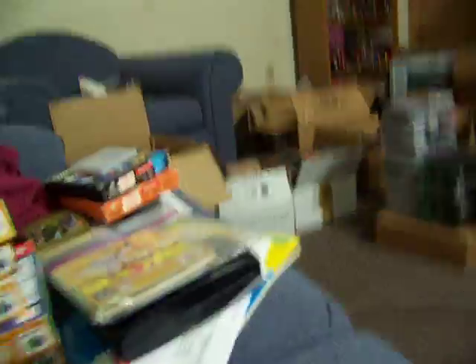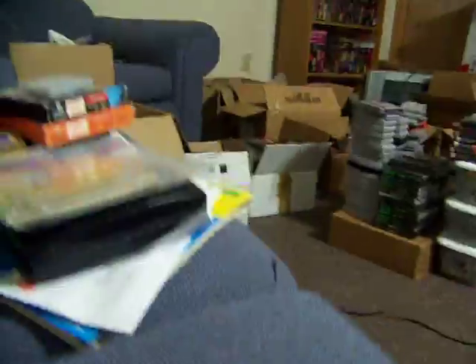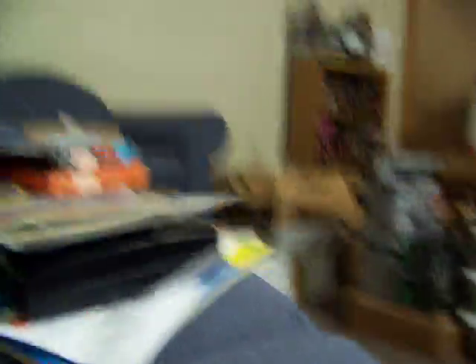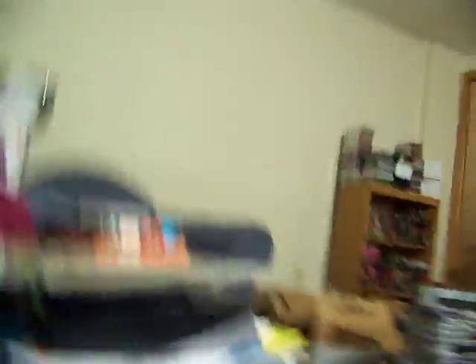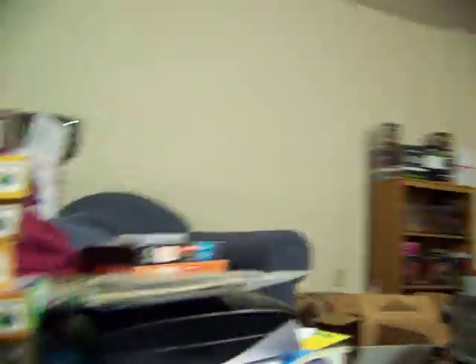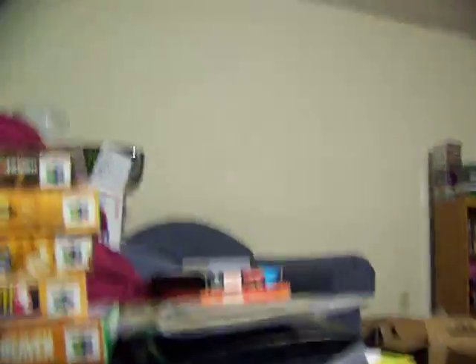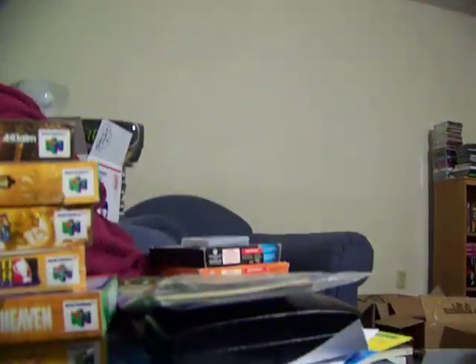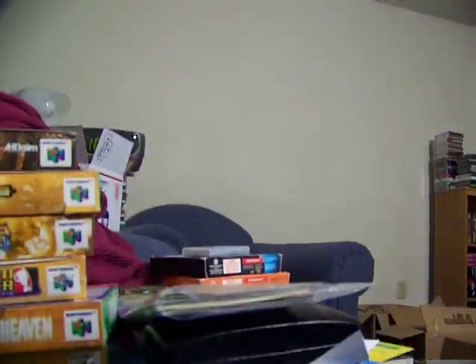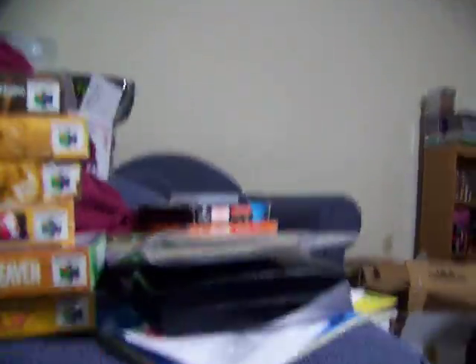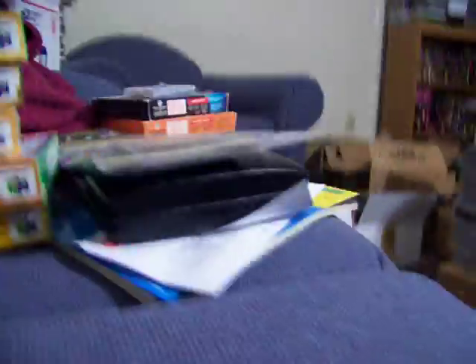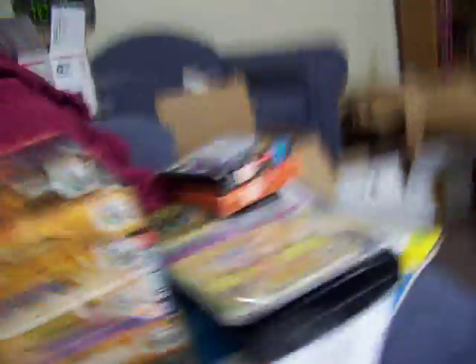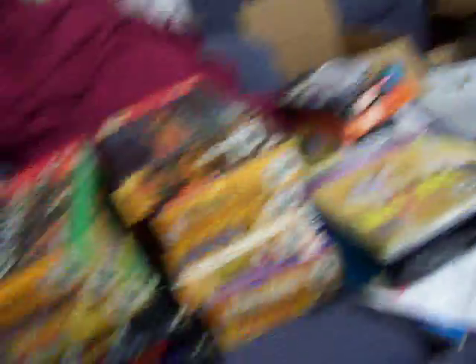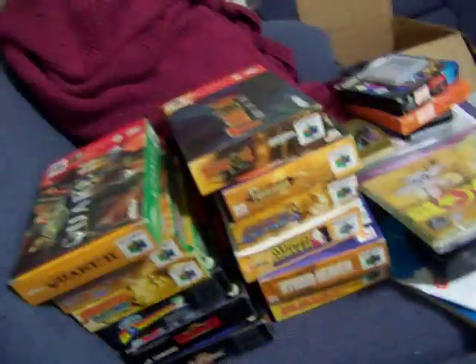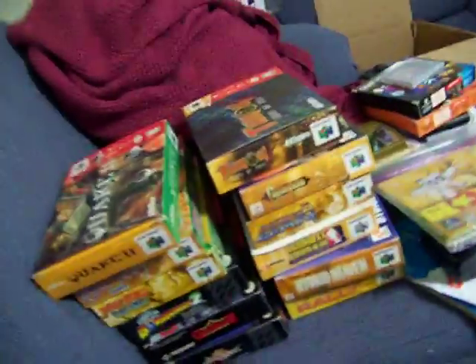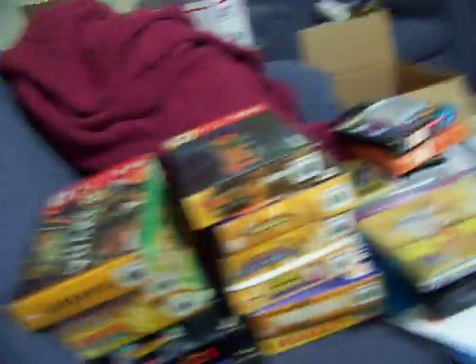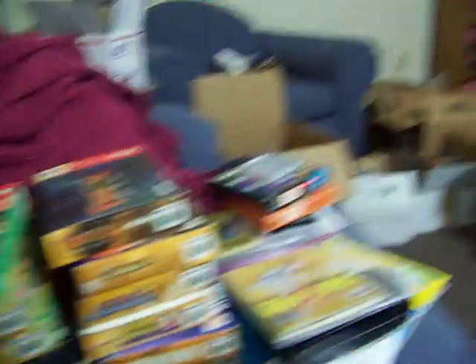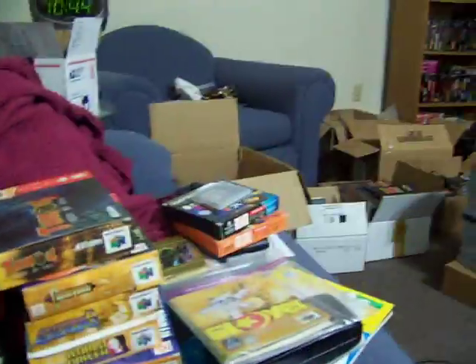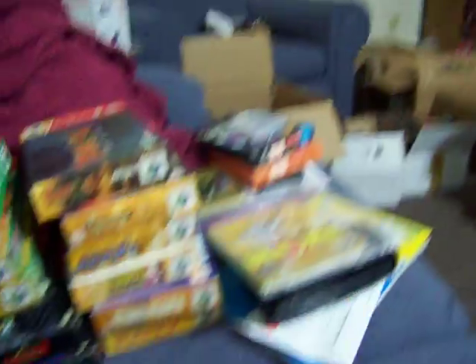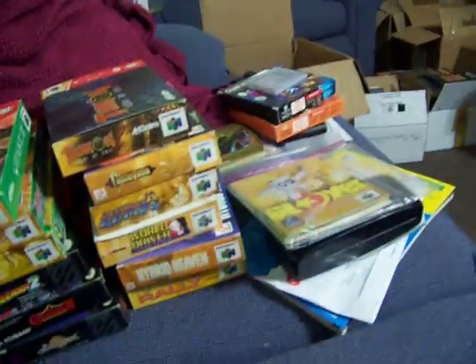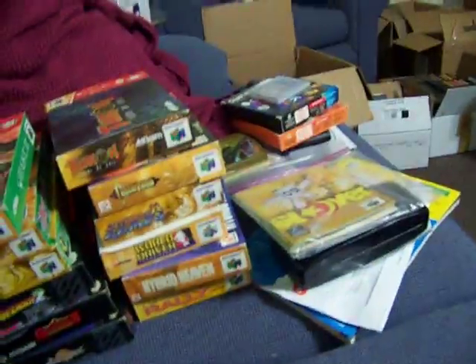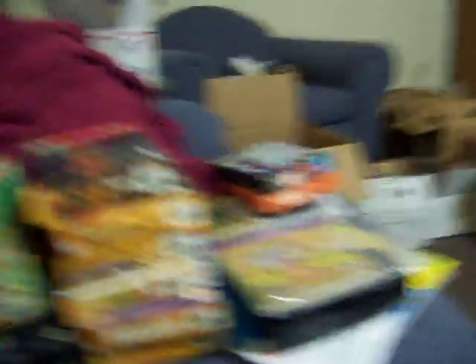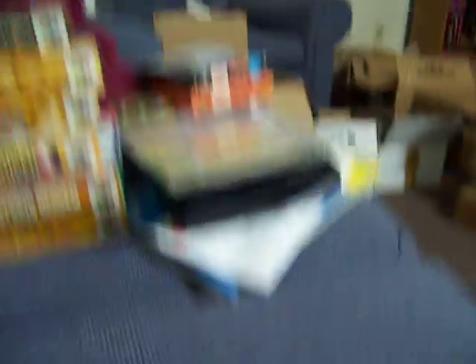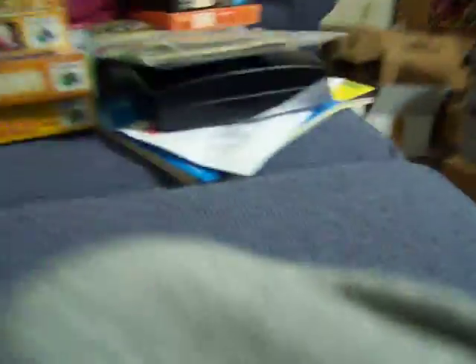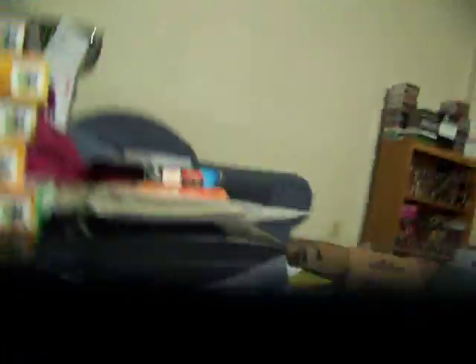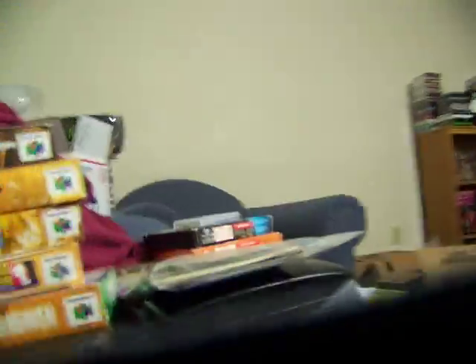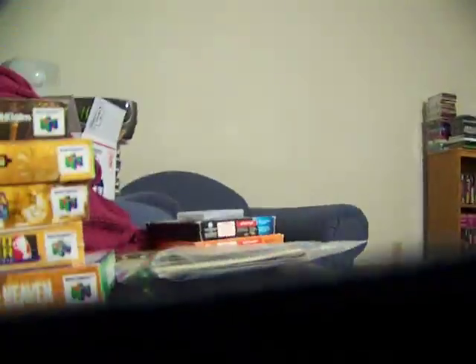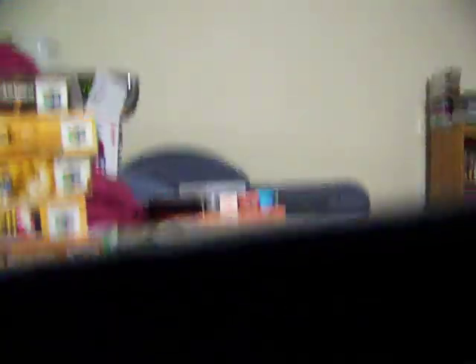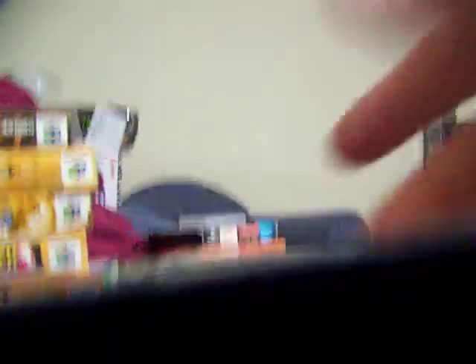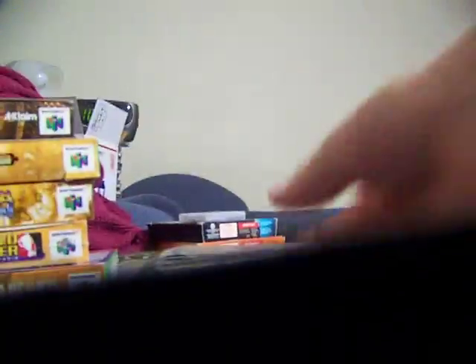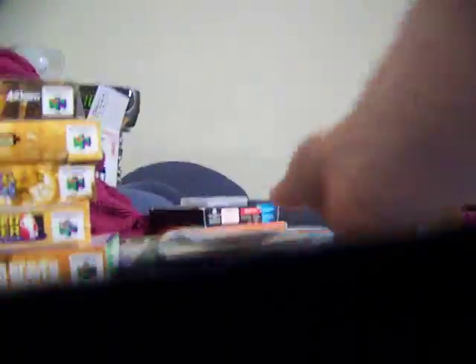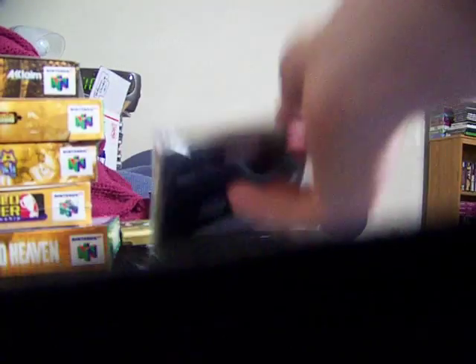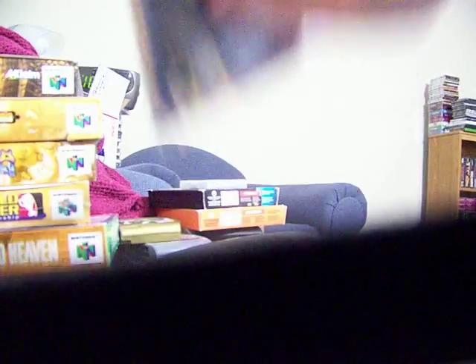Hey guys, big day here. I got some stuff recently, games-wise.